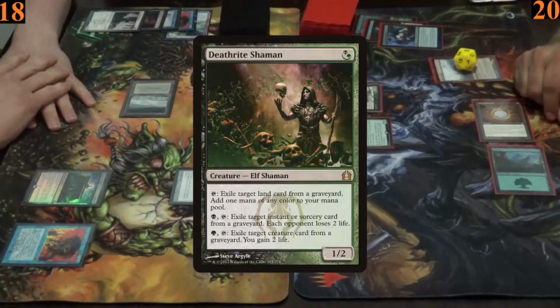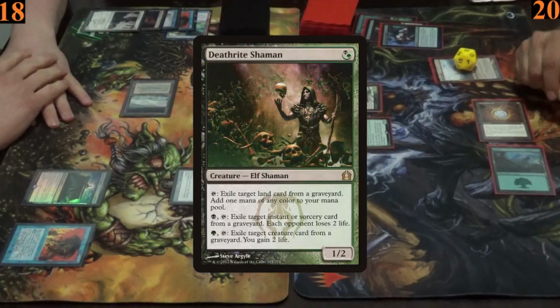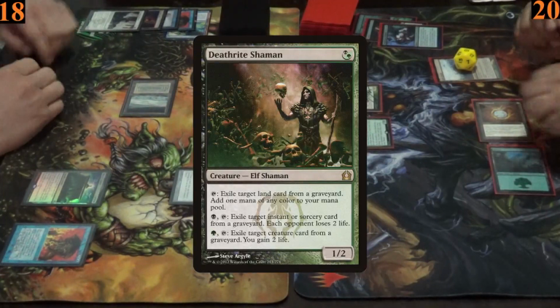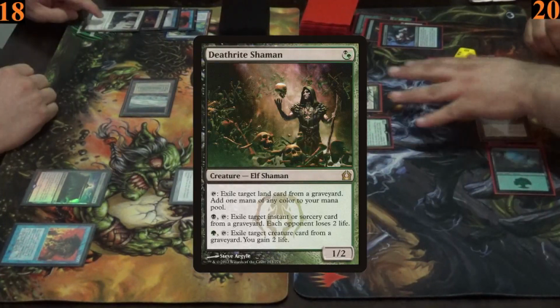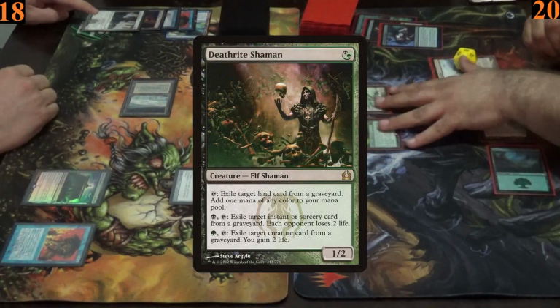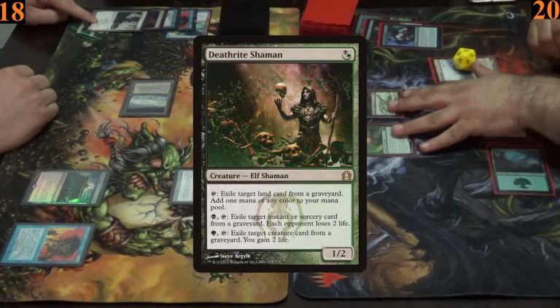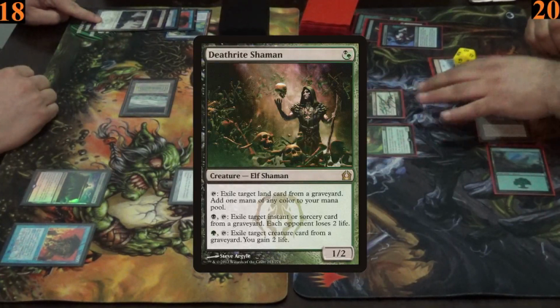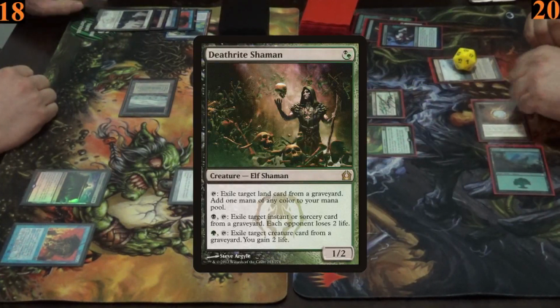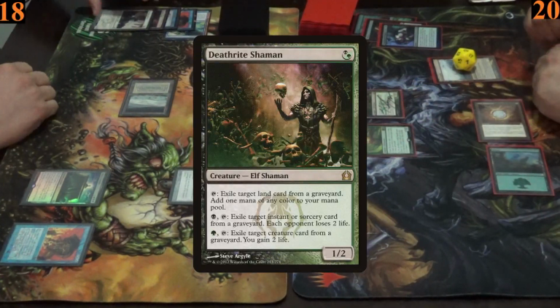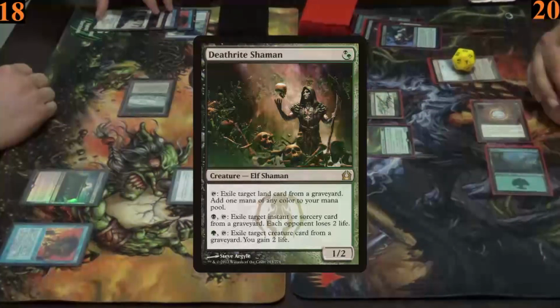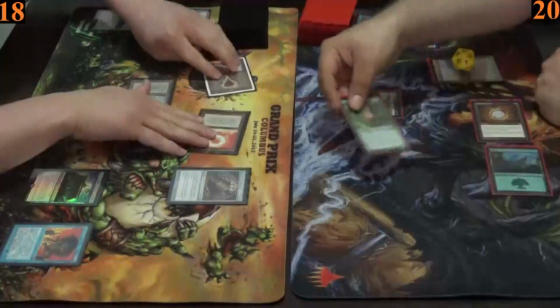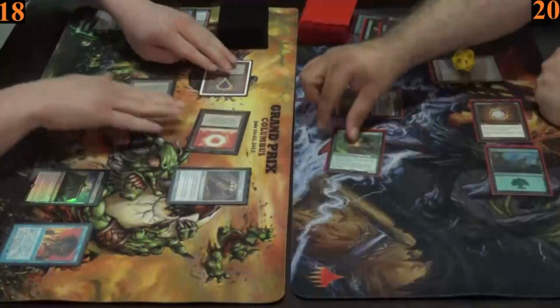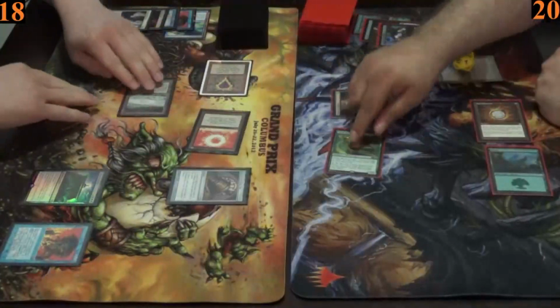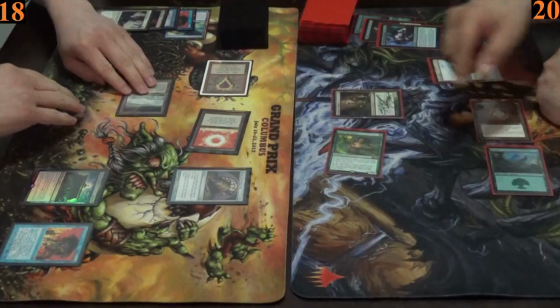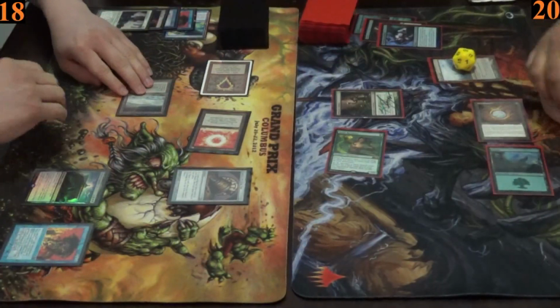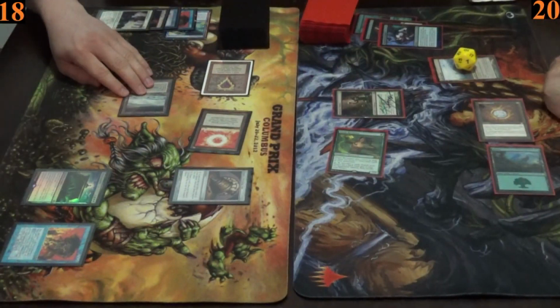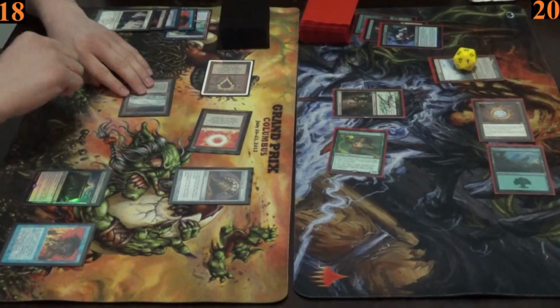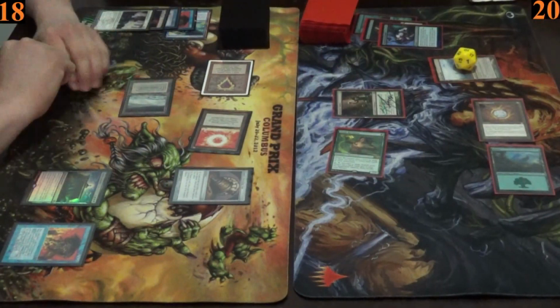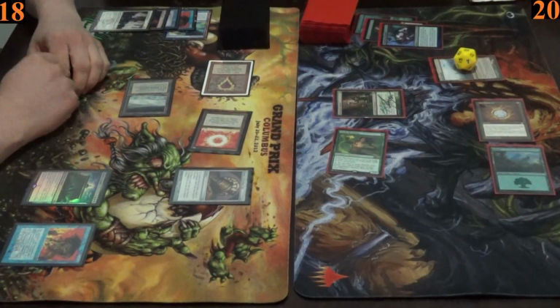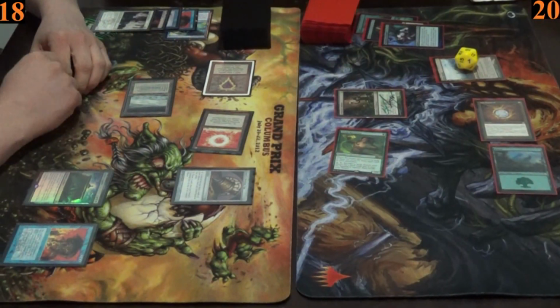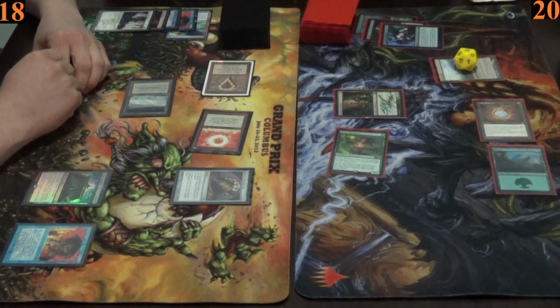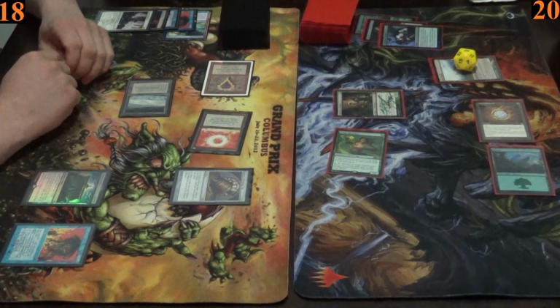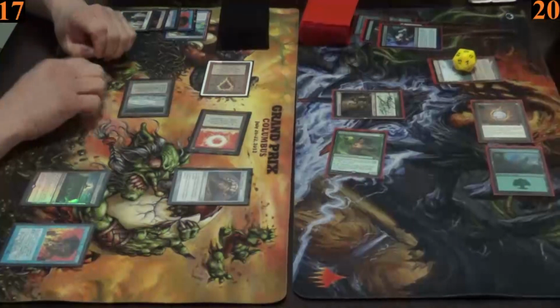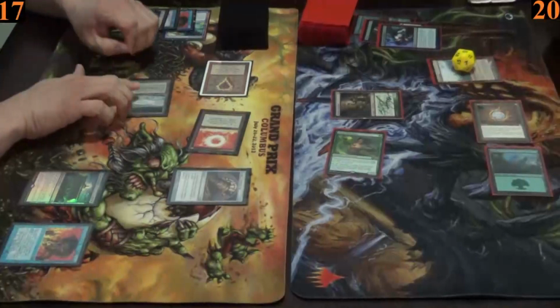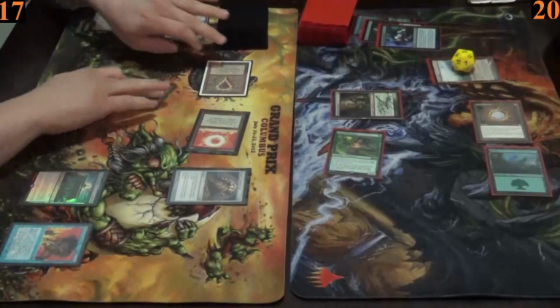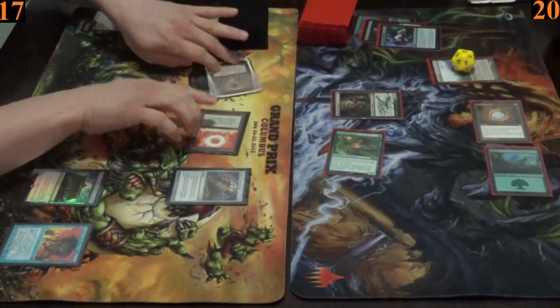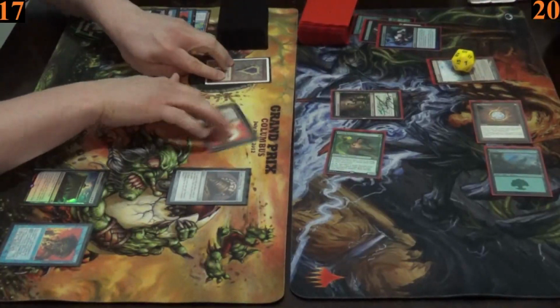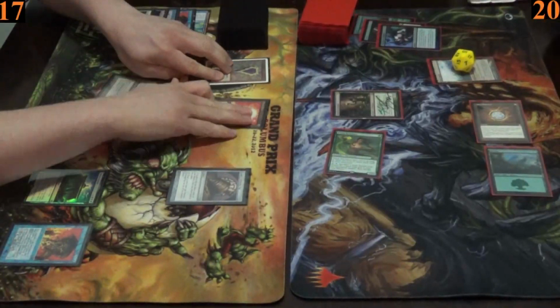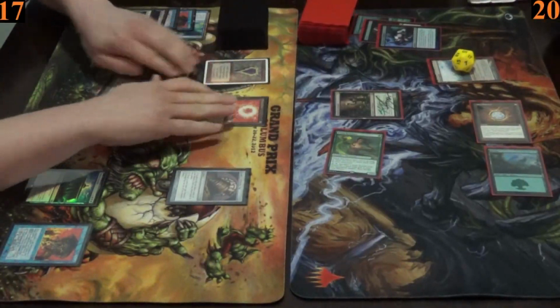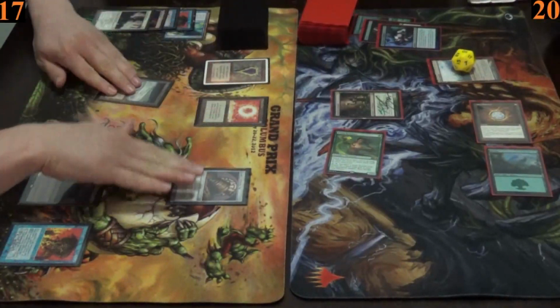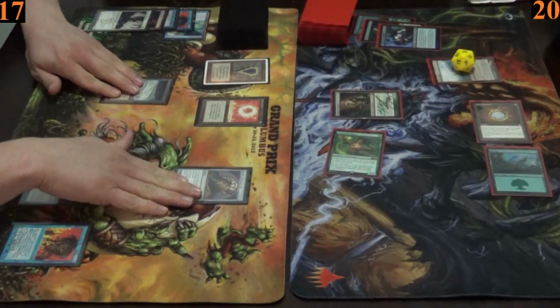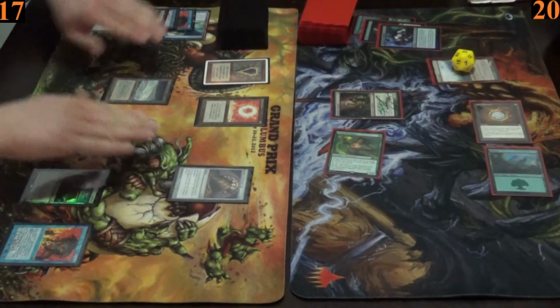Then Armin casts Deathrite Shaman. He then moves into combat and attacks Ryan with the Reclaimer for a single damage, and passes.